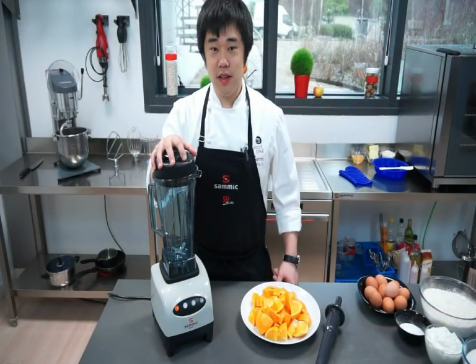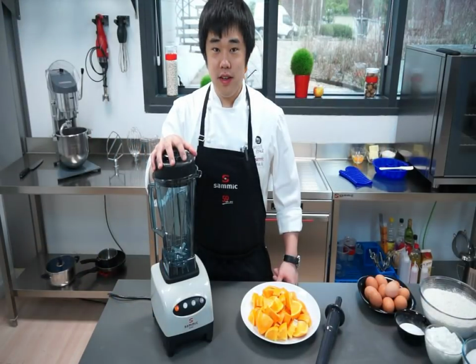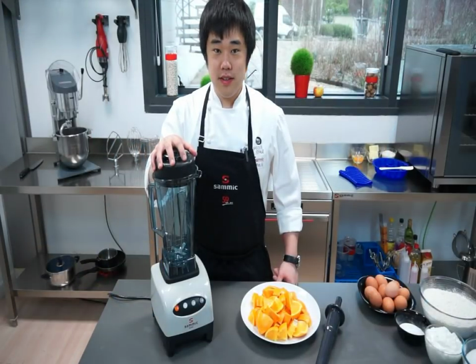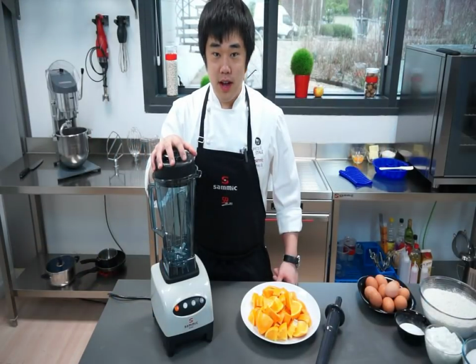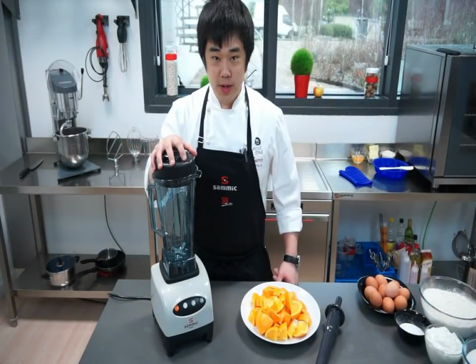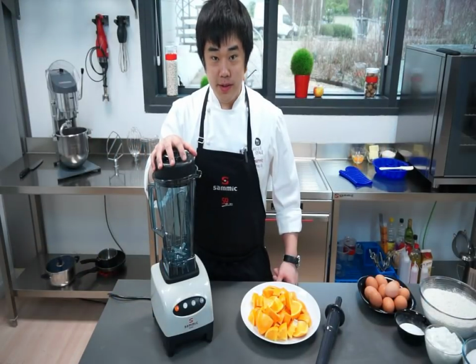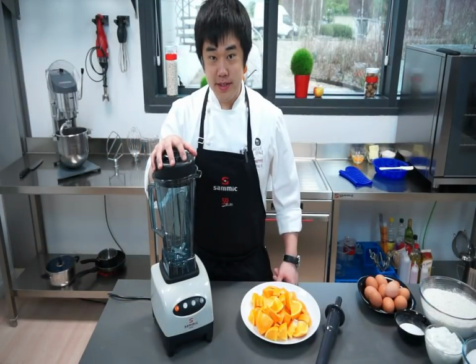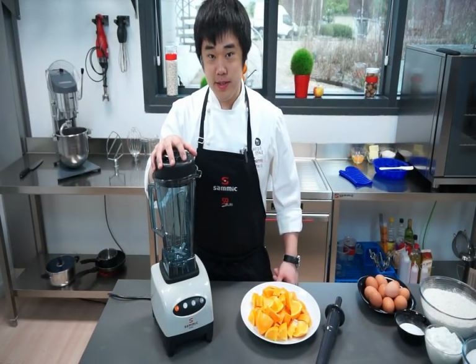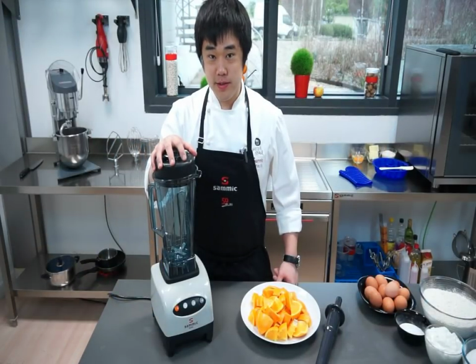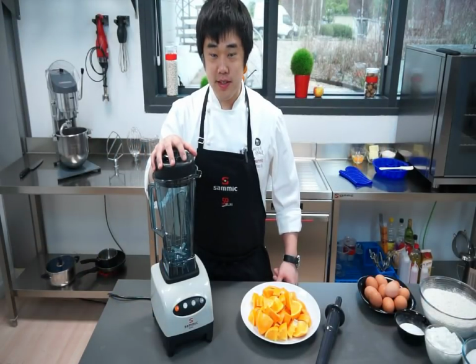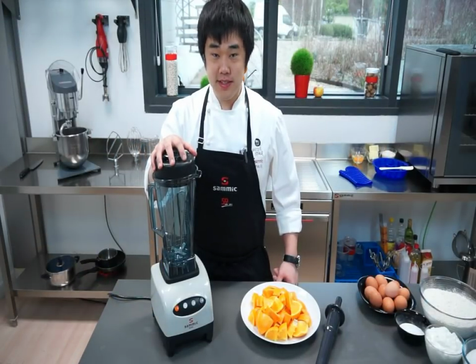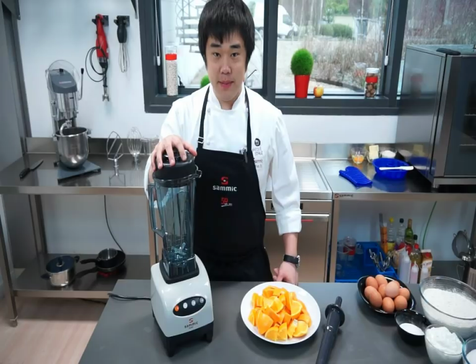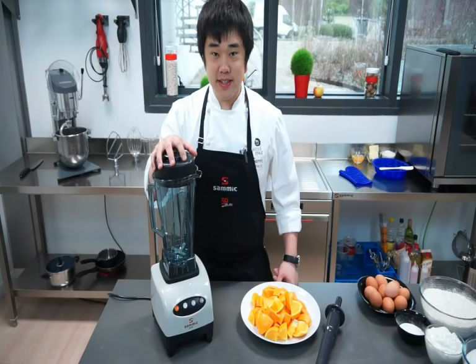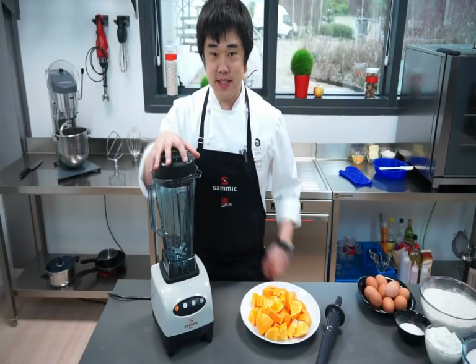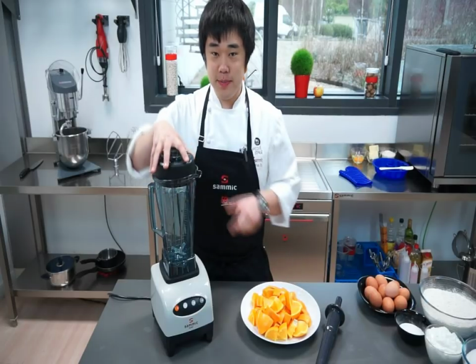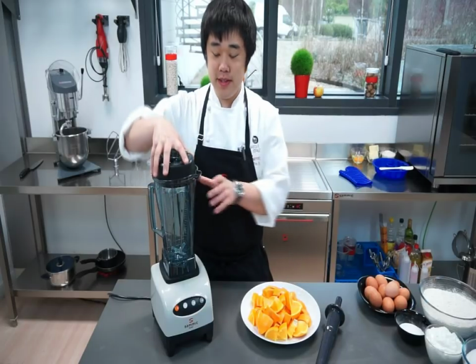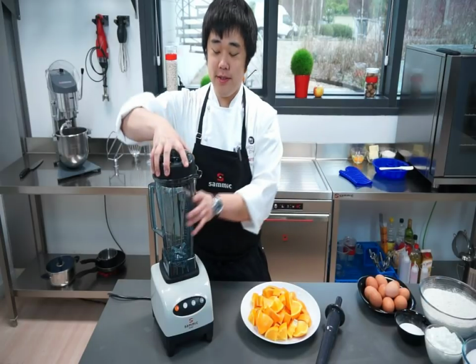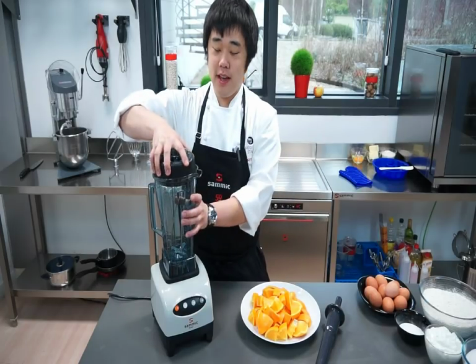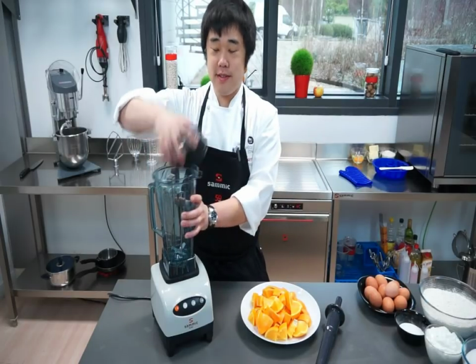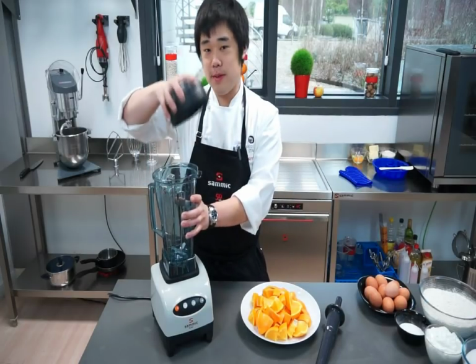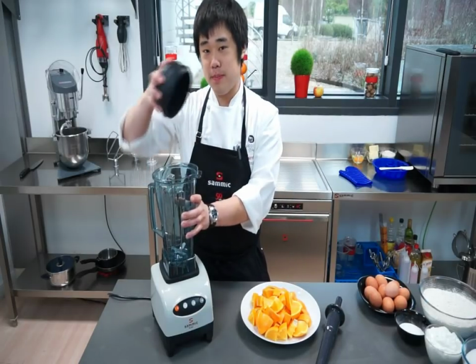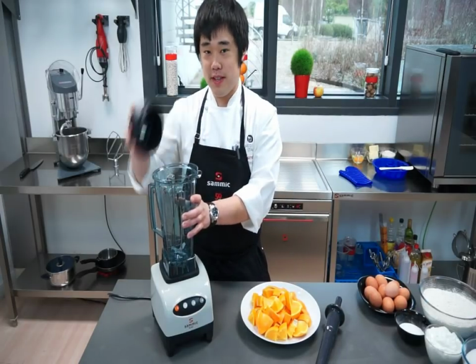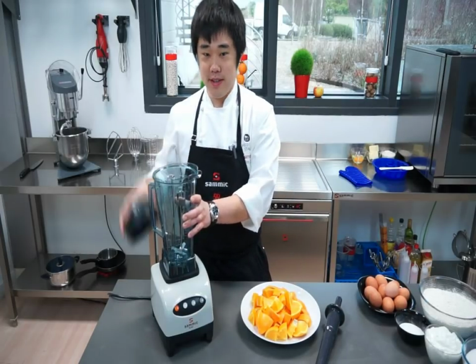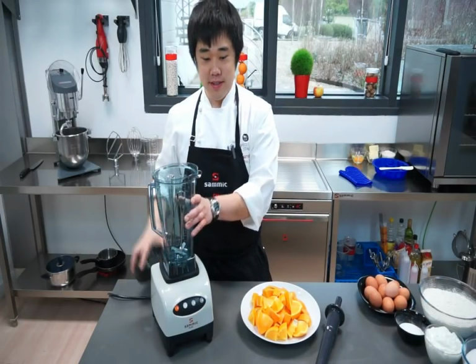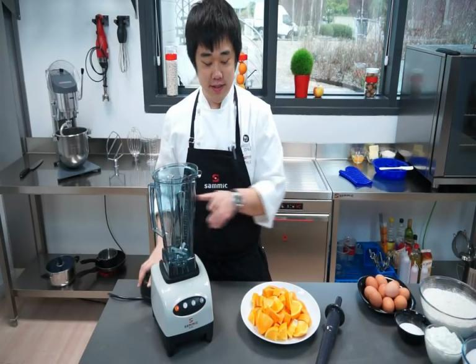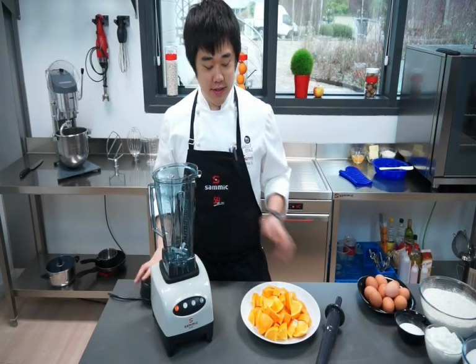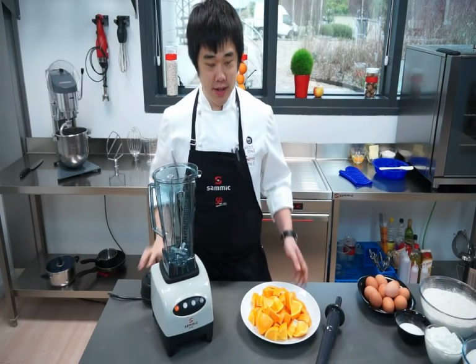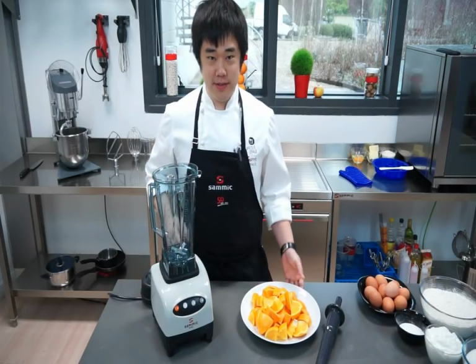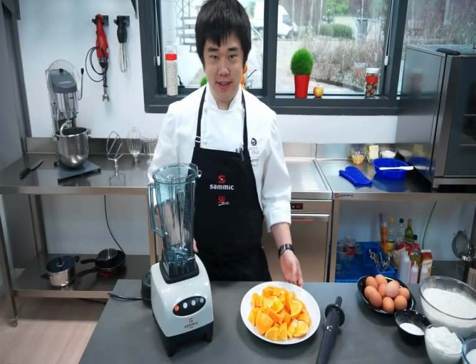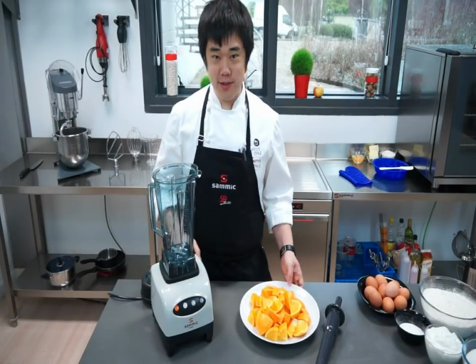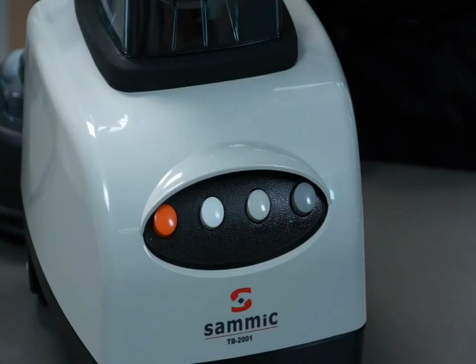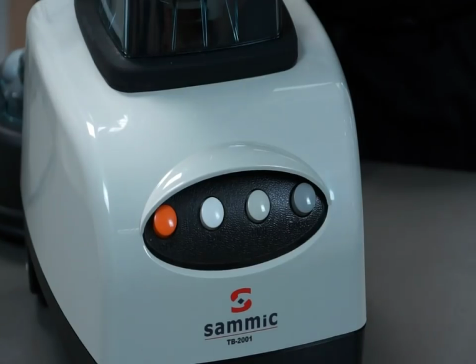Now we're going to use the Samick TB2001 blender to liquify these oranges.